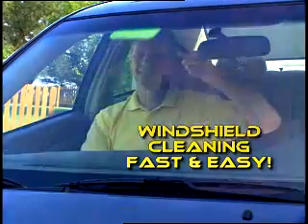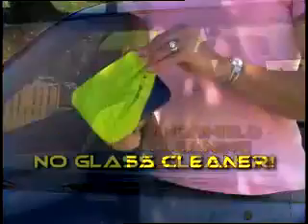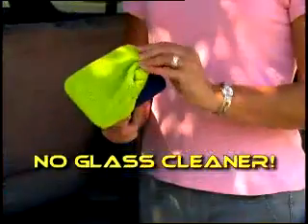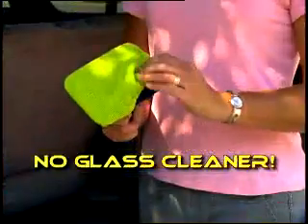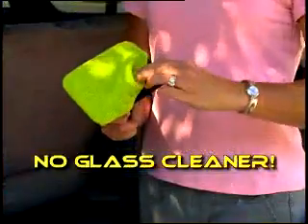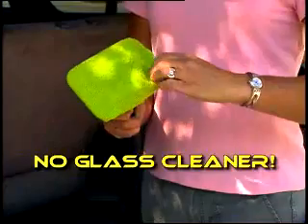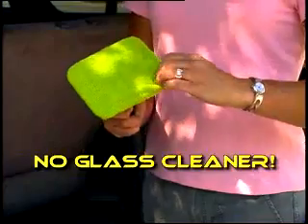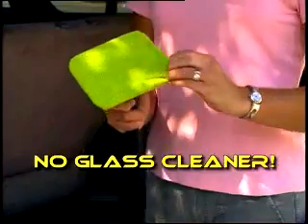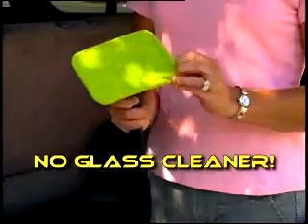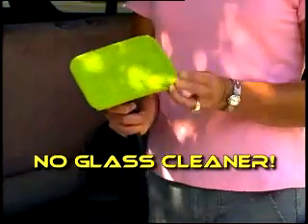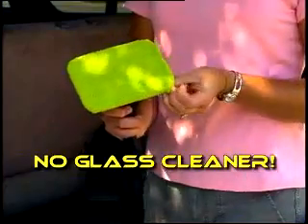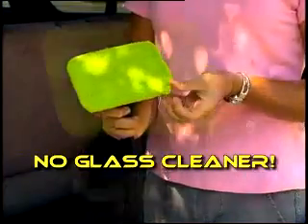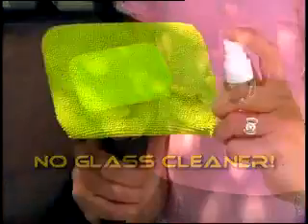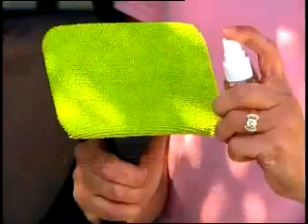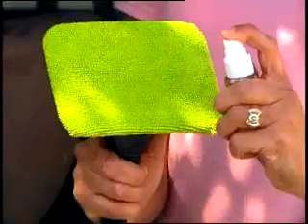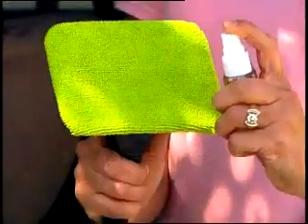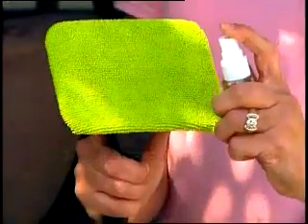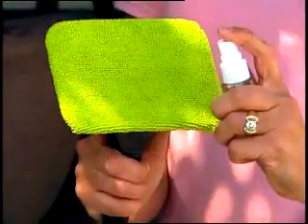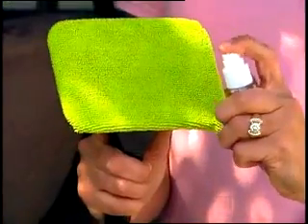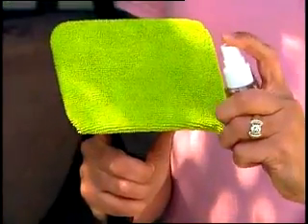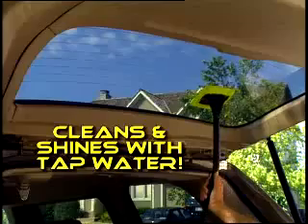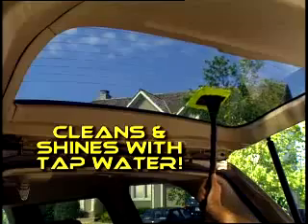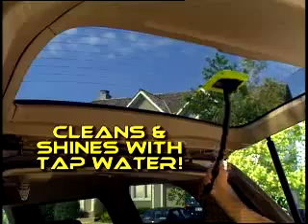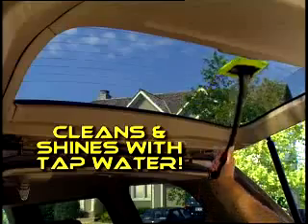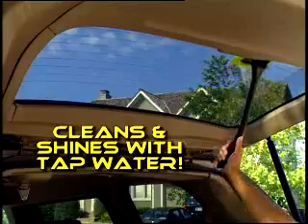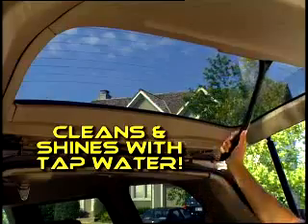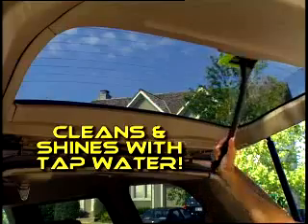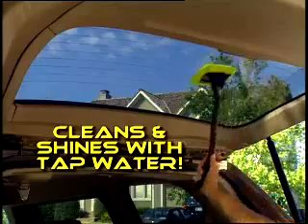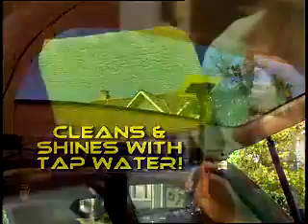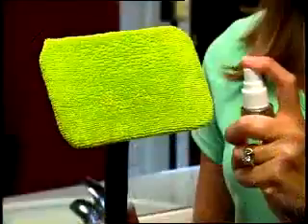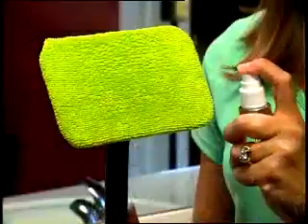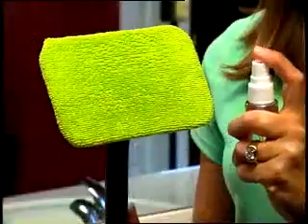So easy, you don't even need glass cleaner. That's right, the Windshield Wonder cleans and shines glass with plain tap water. Amazing!